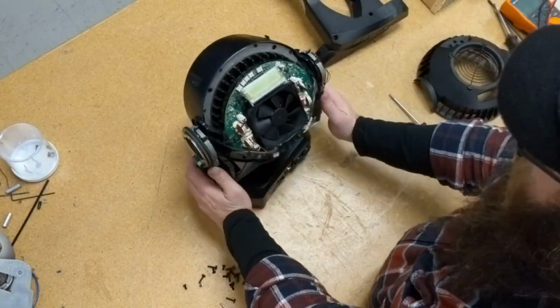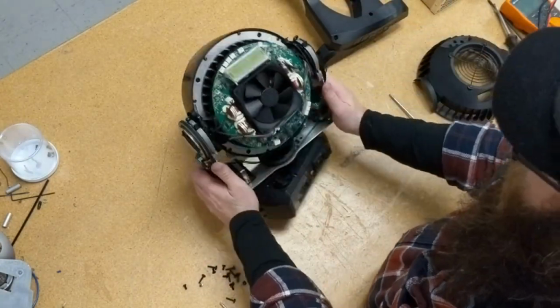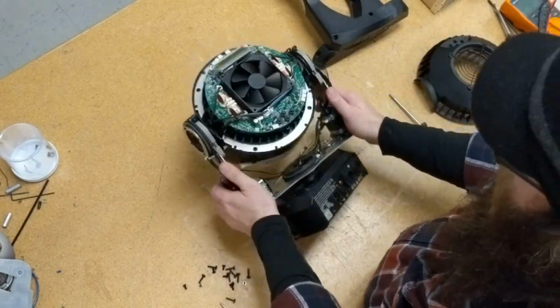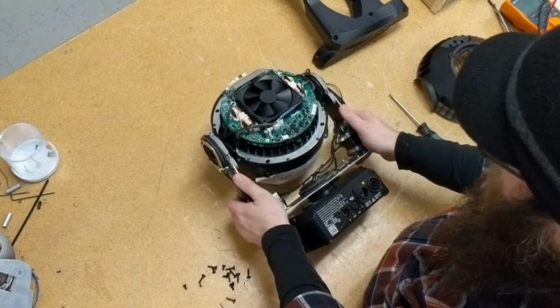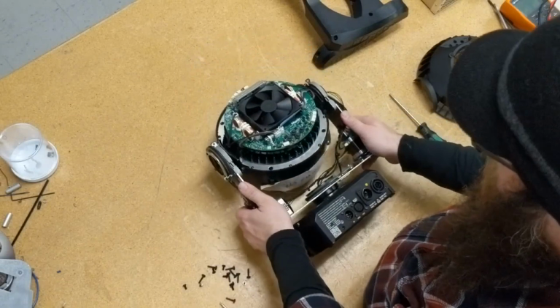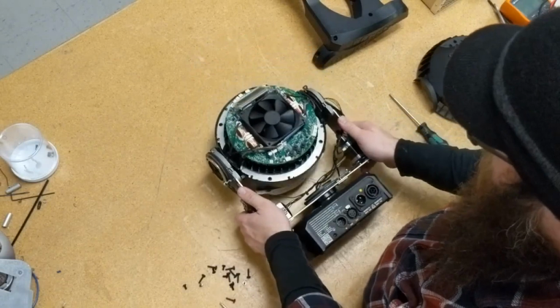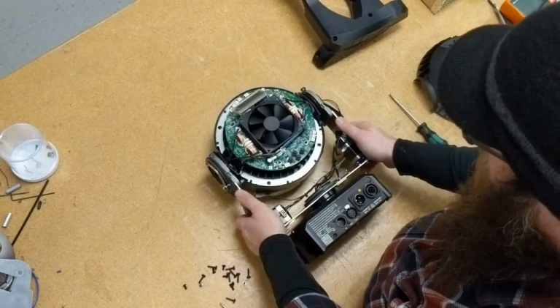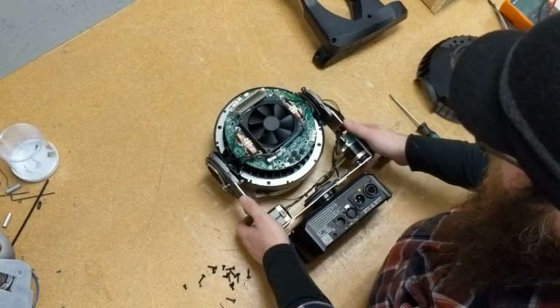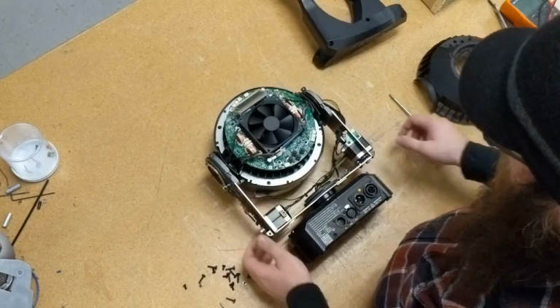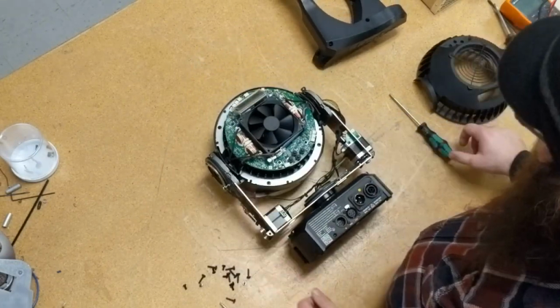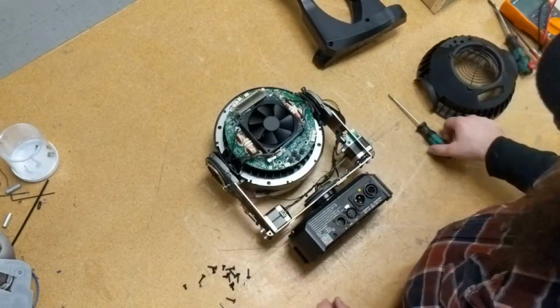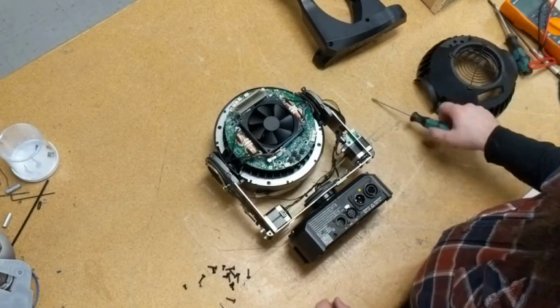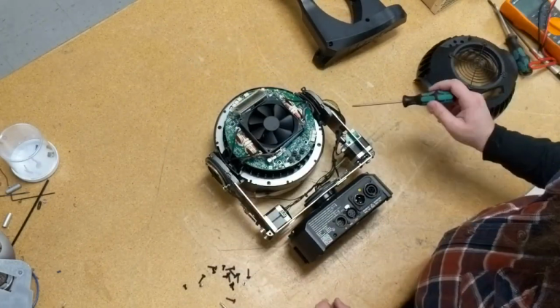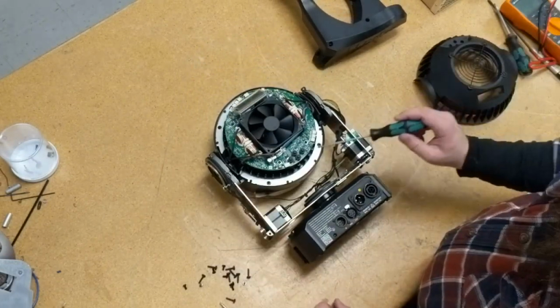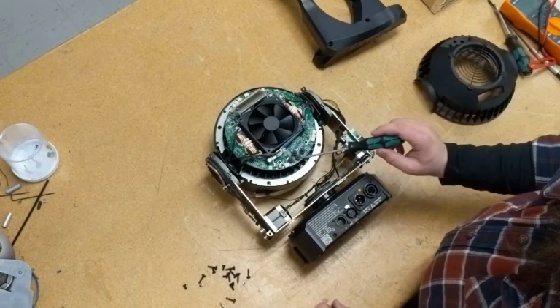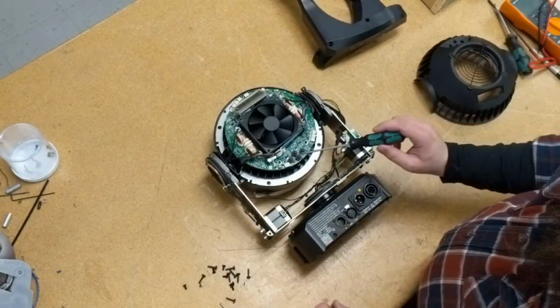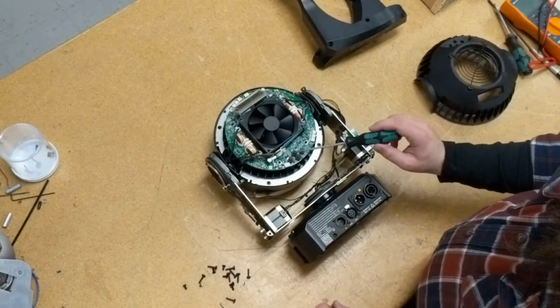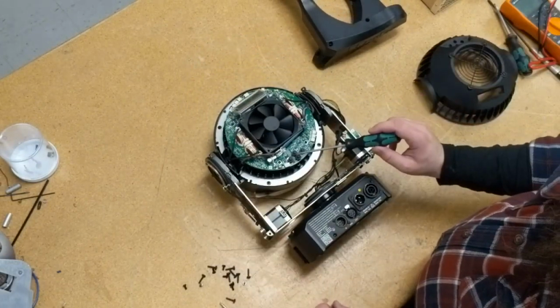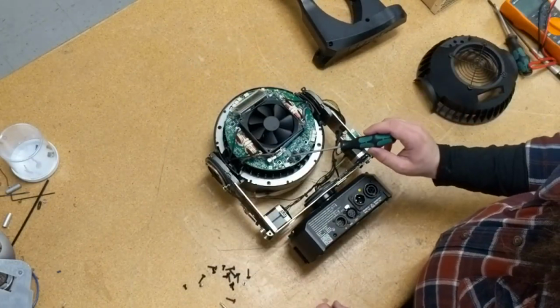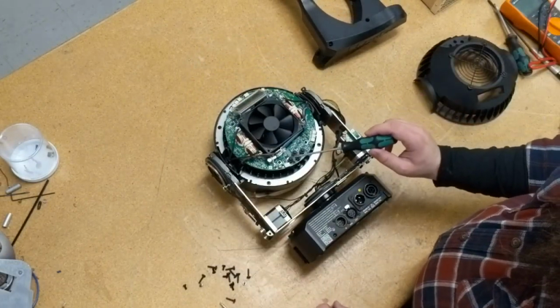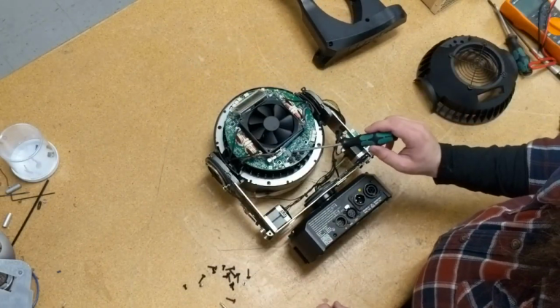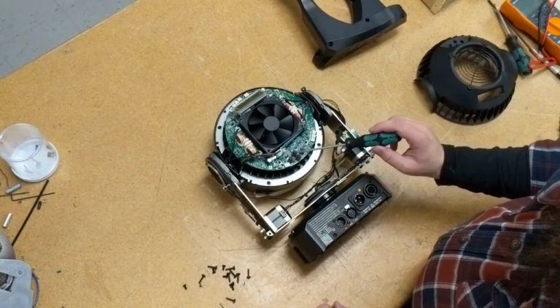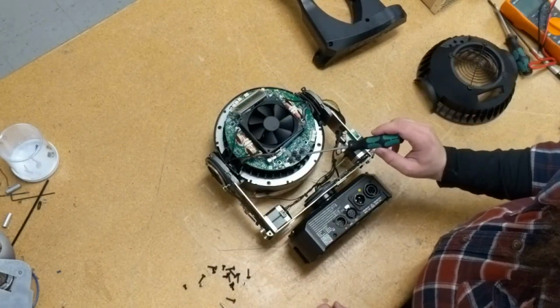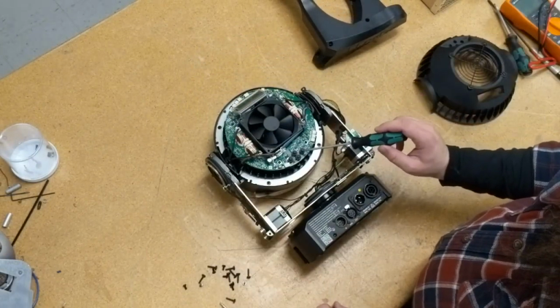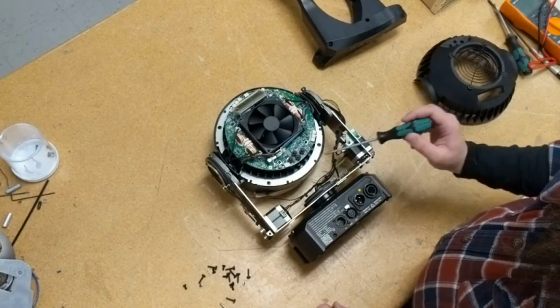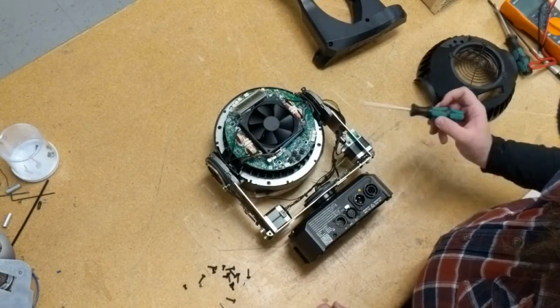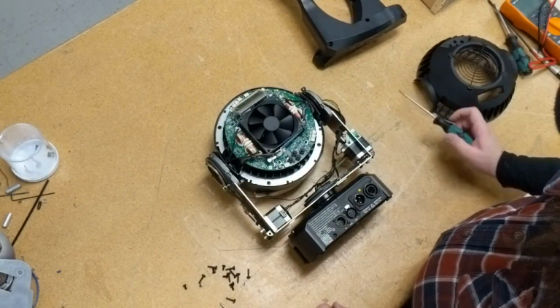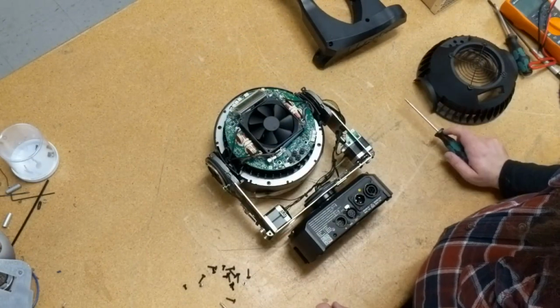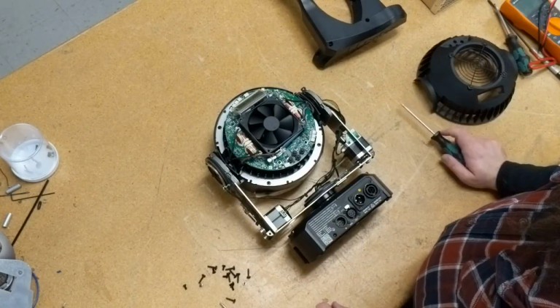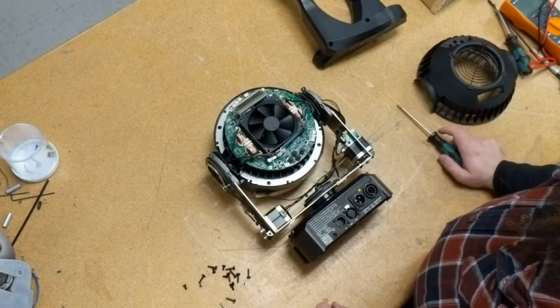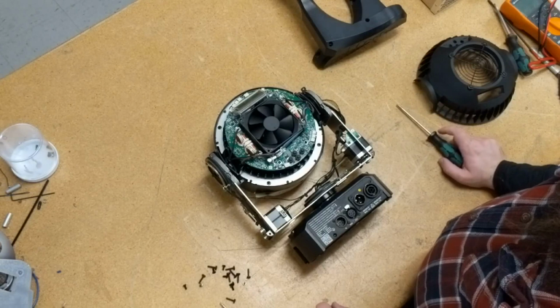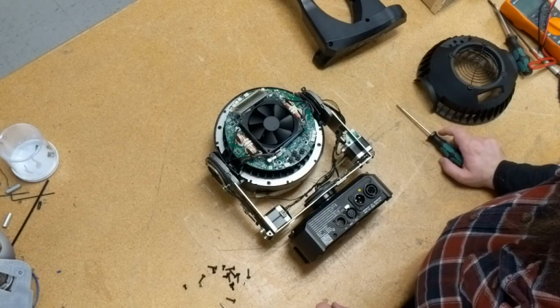Be careful with the light once you've taken the rear head cover off. If you set it down wrong, you can snap the tactile switches right off.